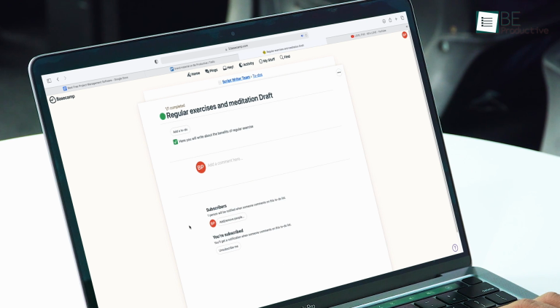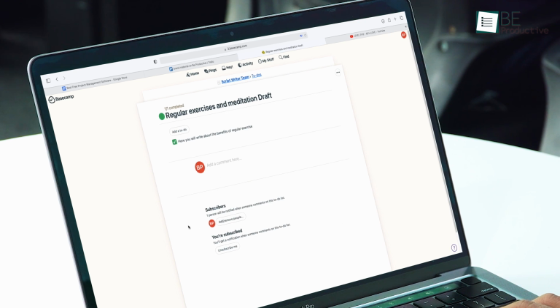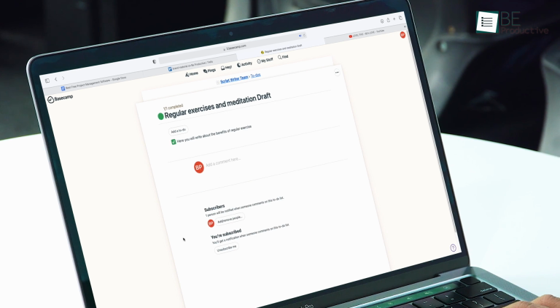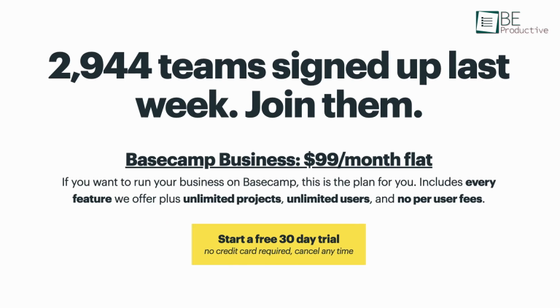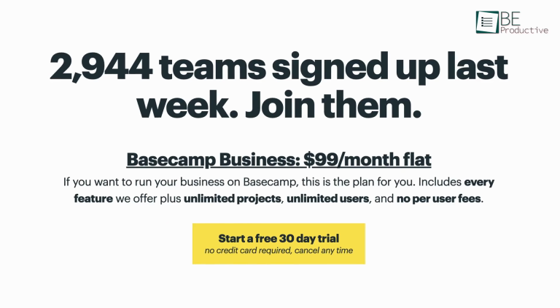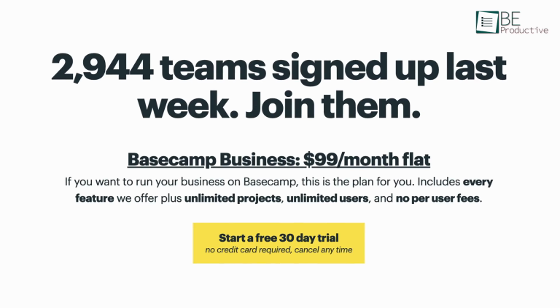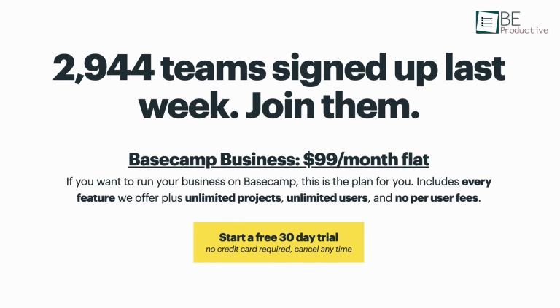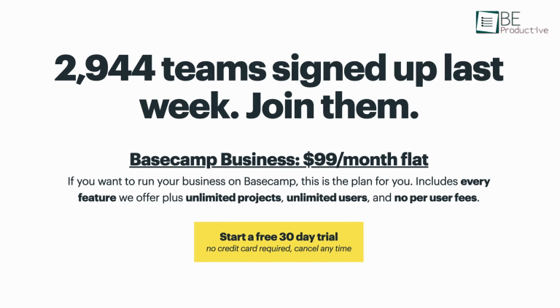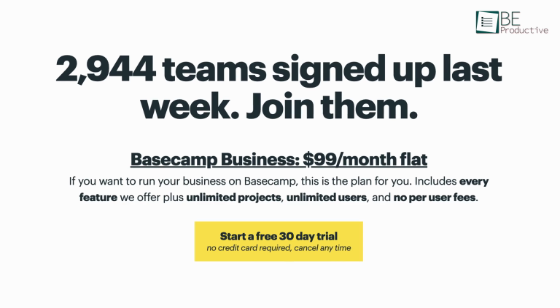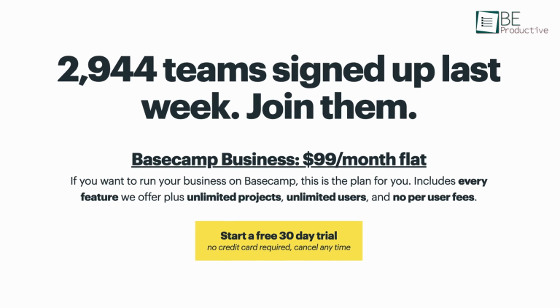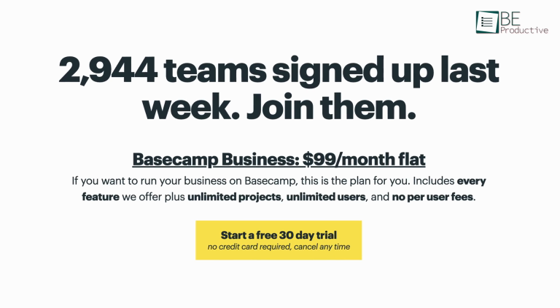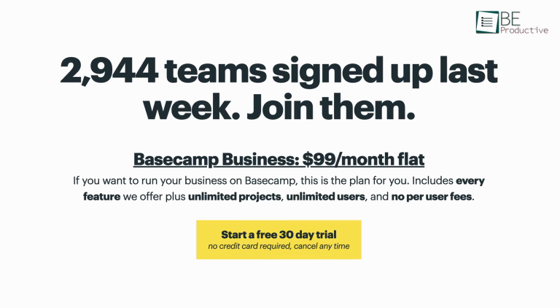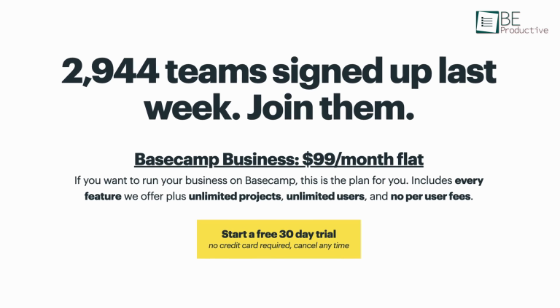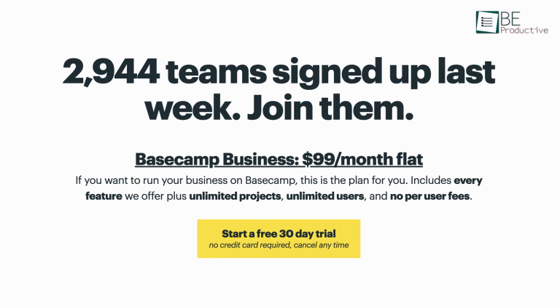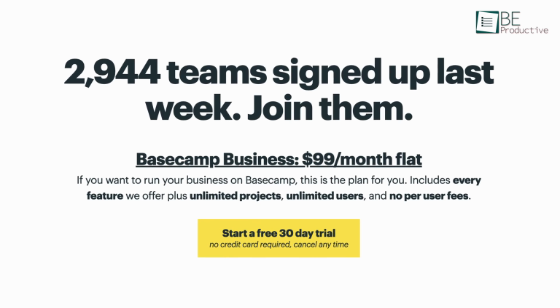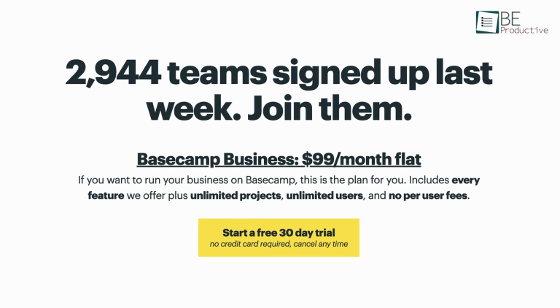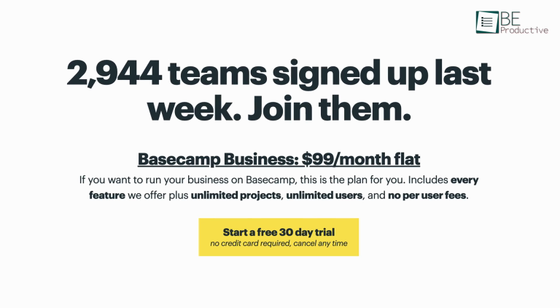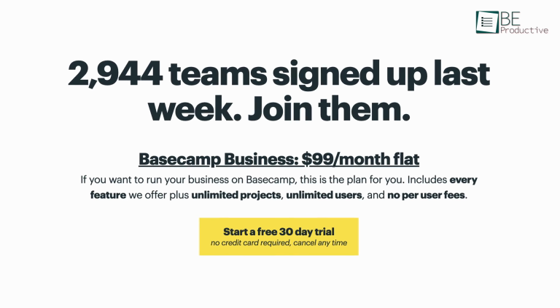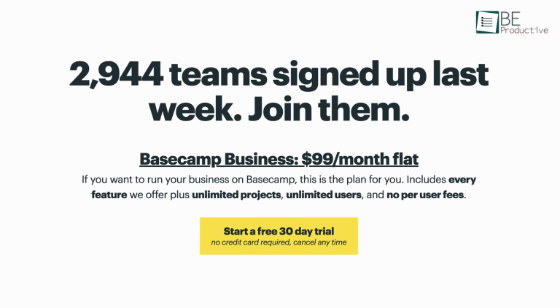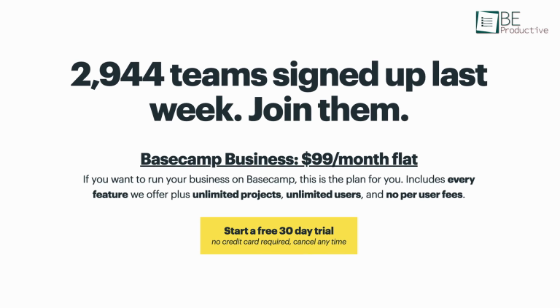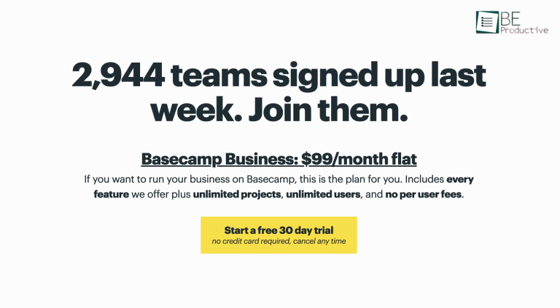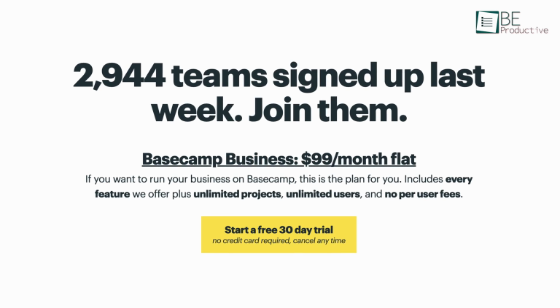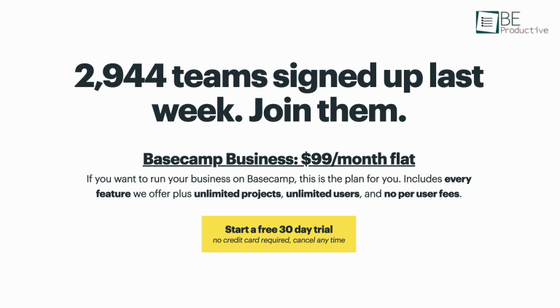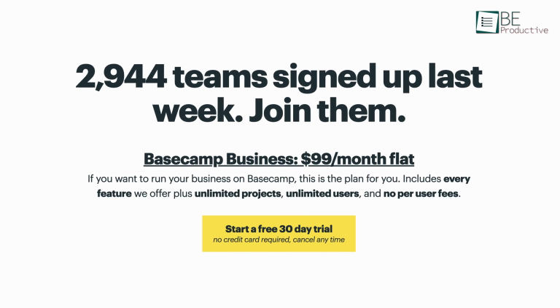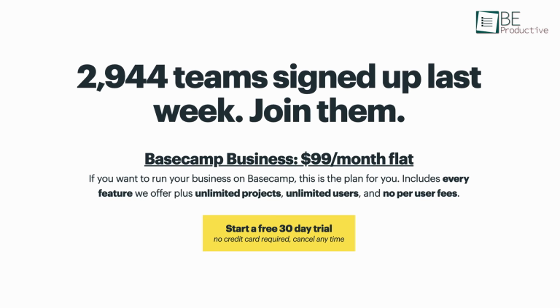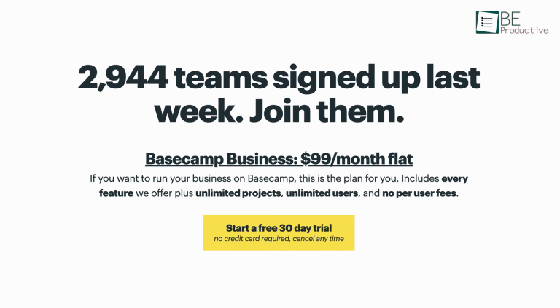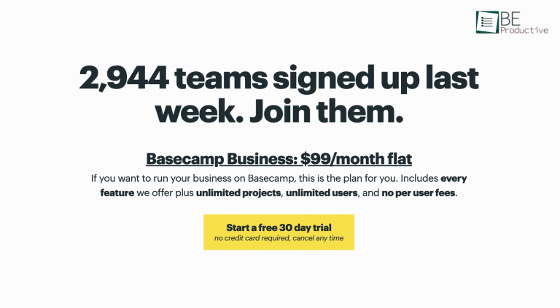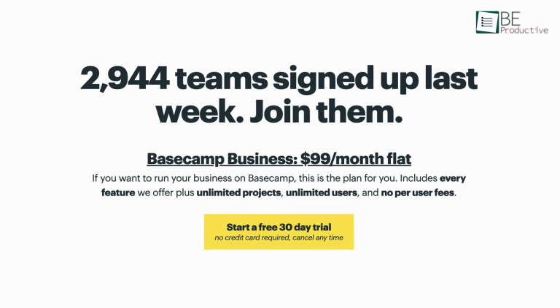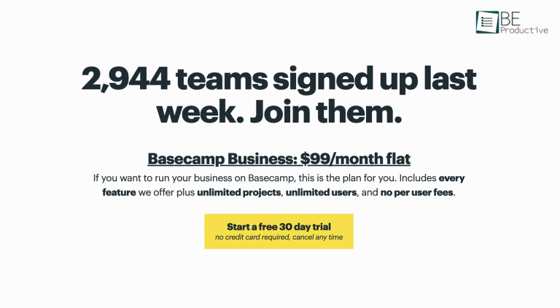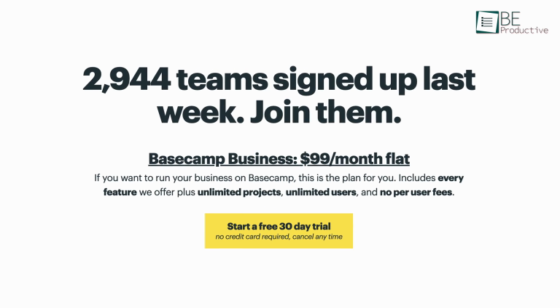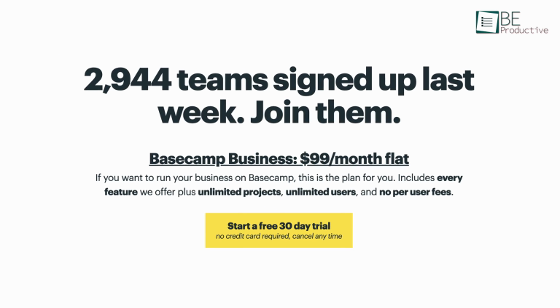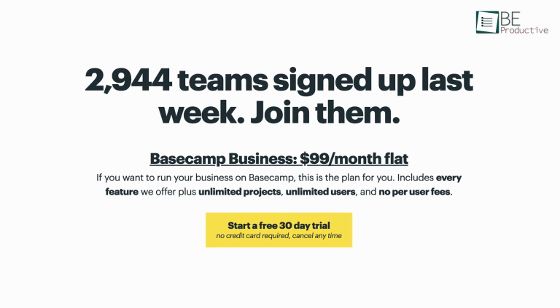The free version is great for personal projects and light use, but you can upgrade to the Basecamp business plan to unlock every feature, which is suitable for large businesses.